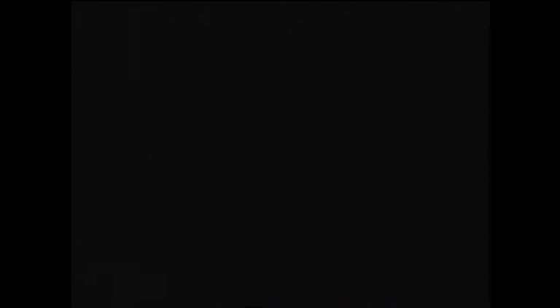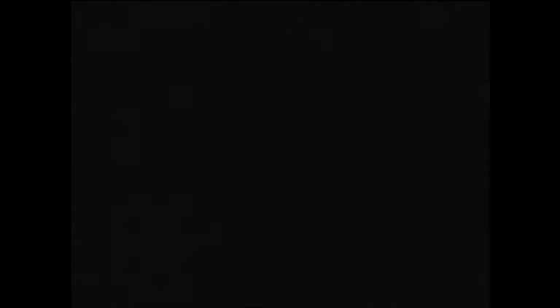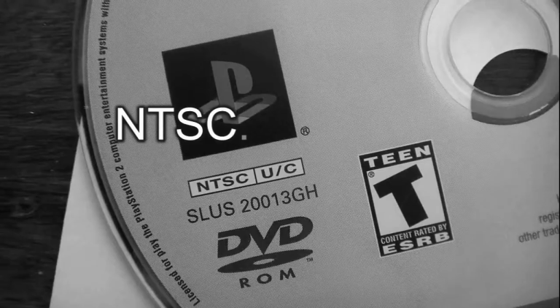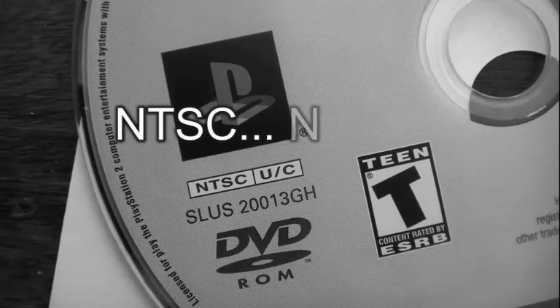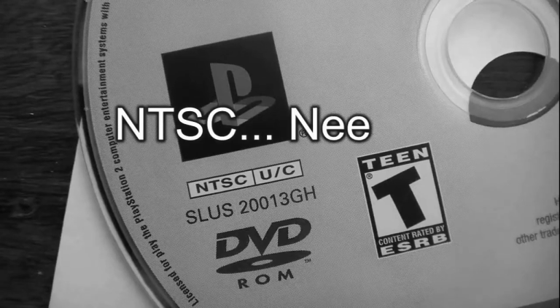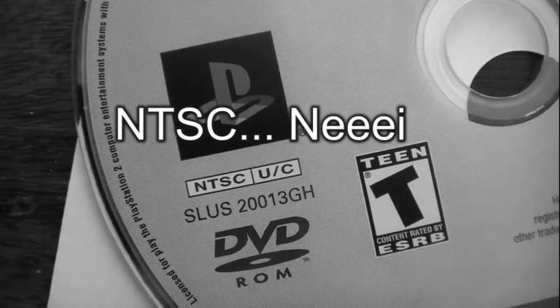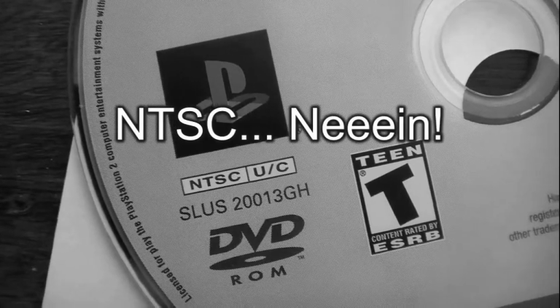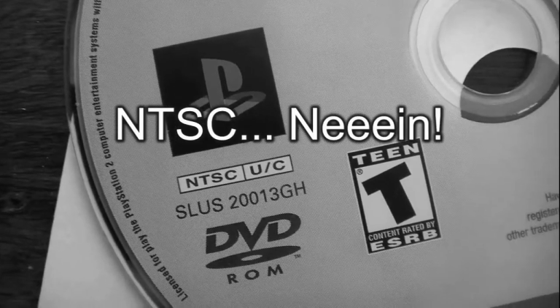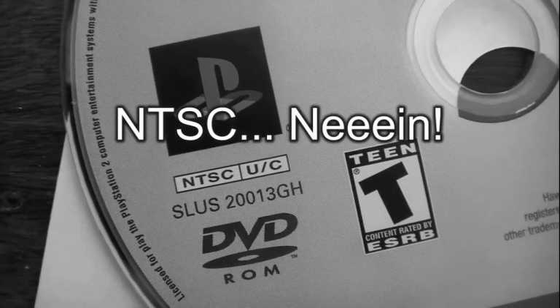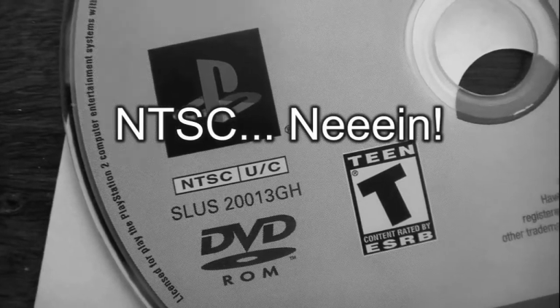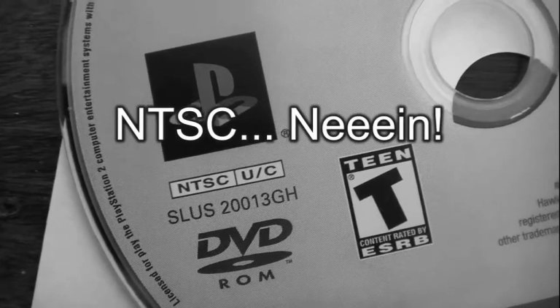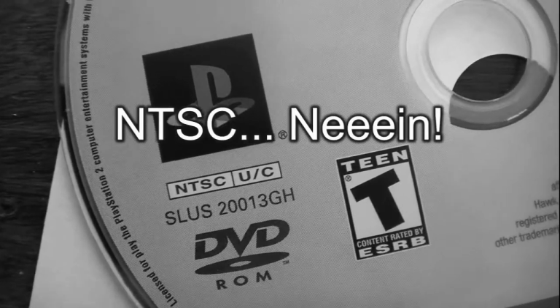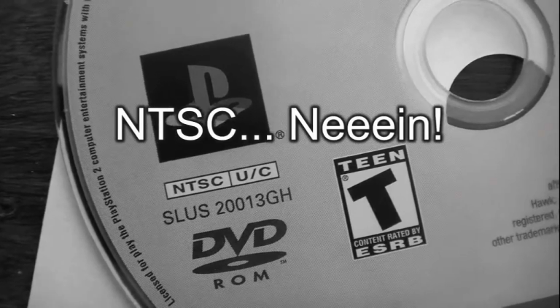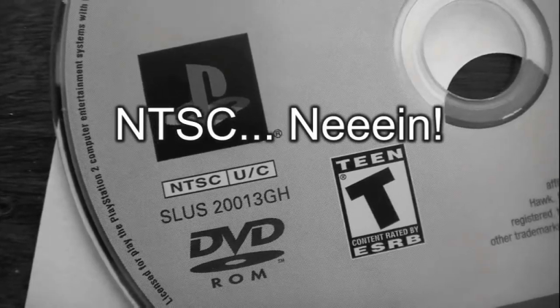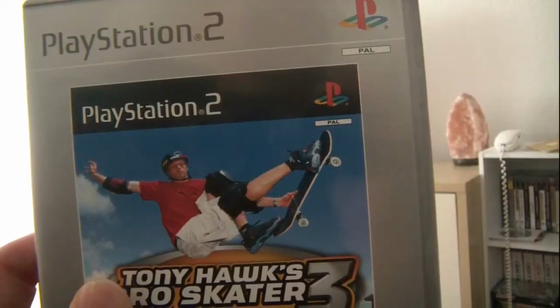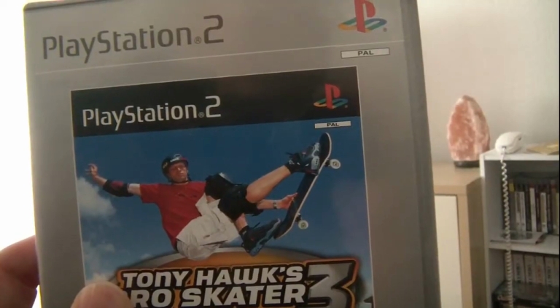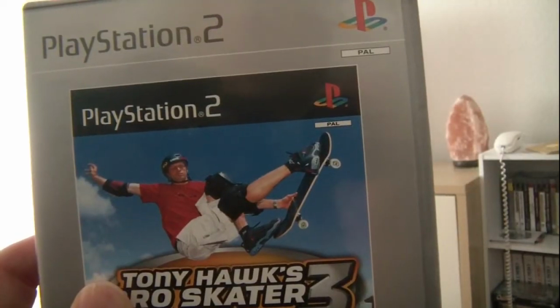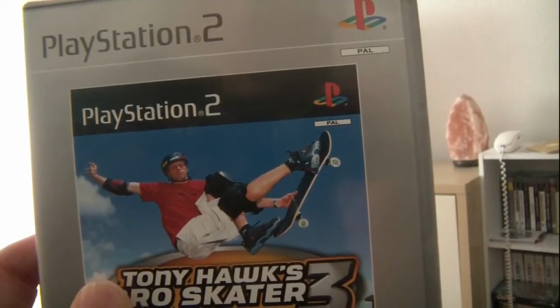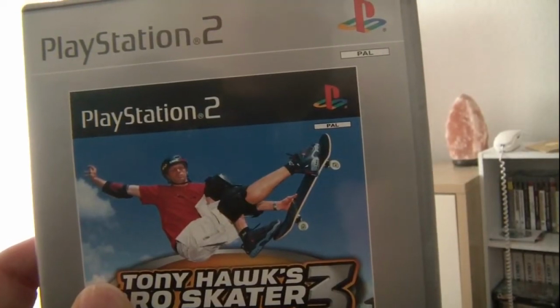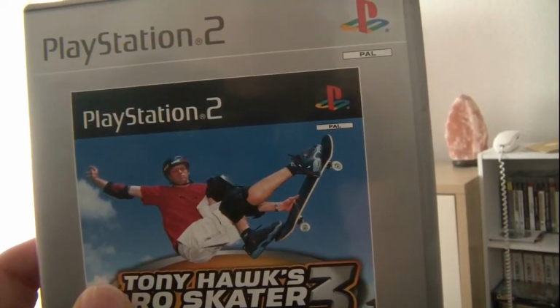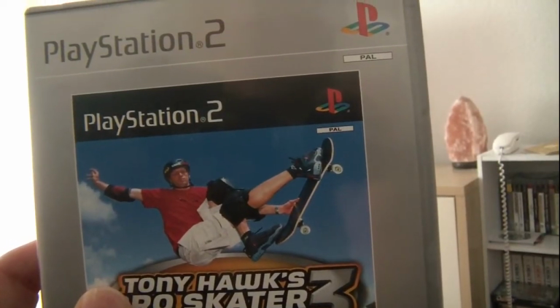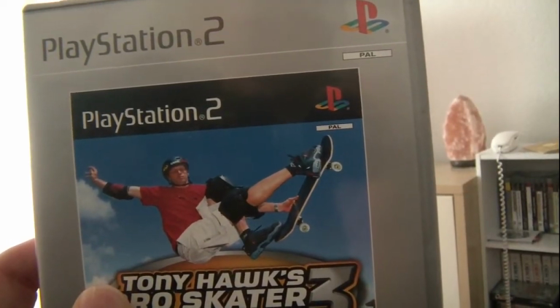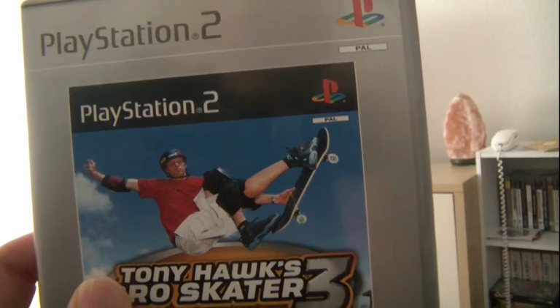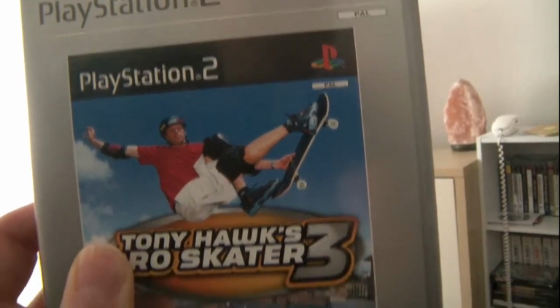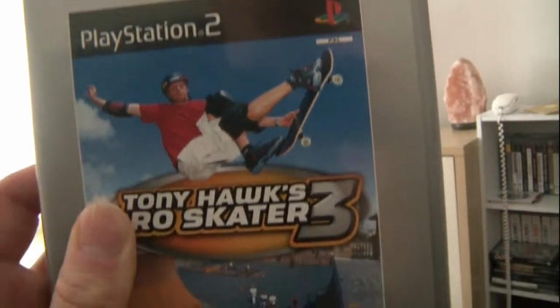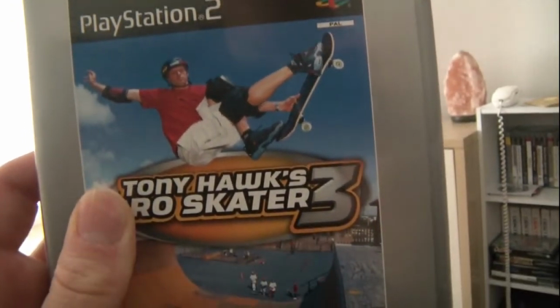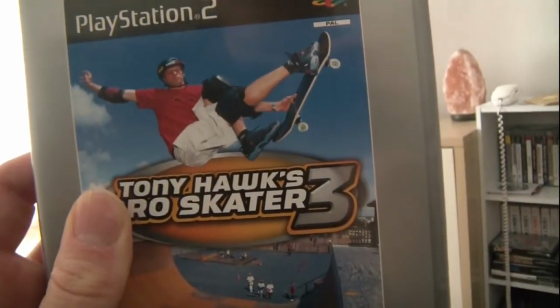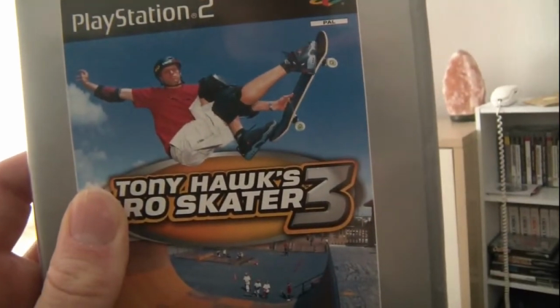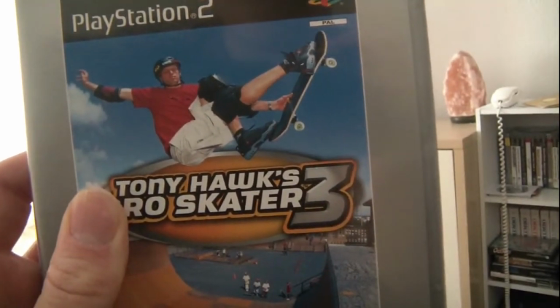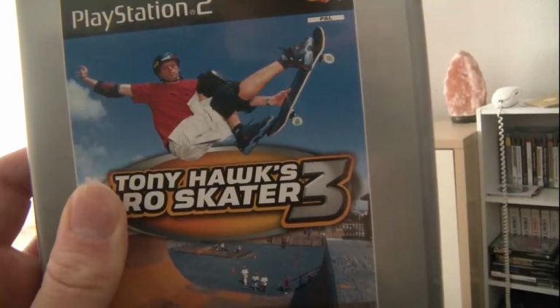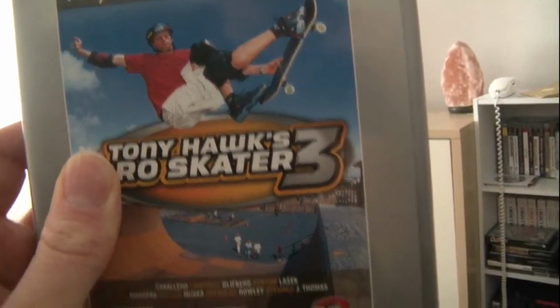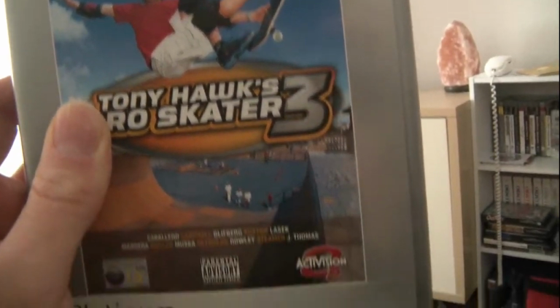NOOOOO! I have now finally got the right version of Tony Hawk's Pro Skater 3.